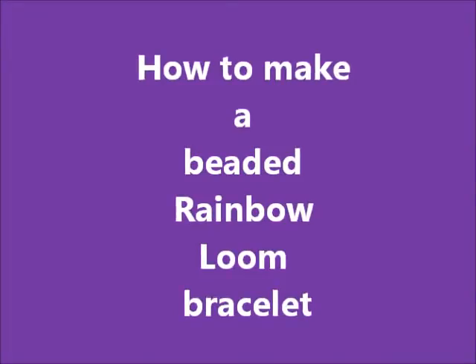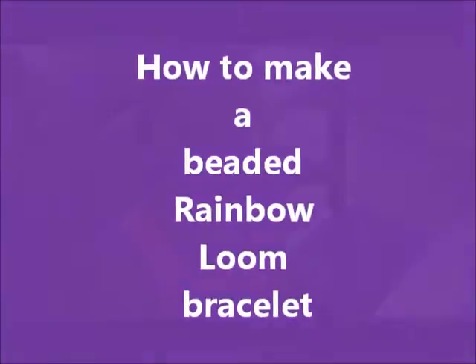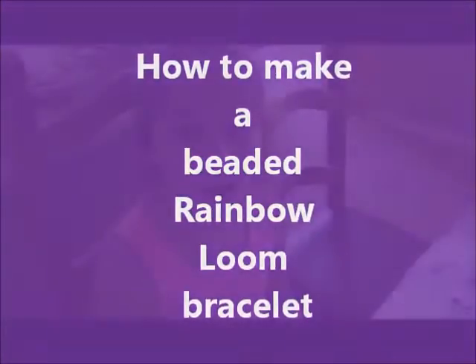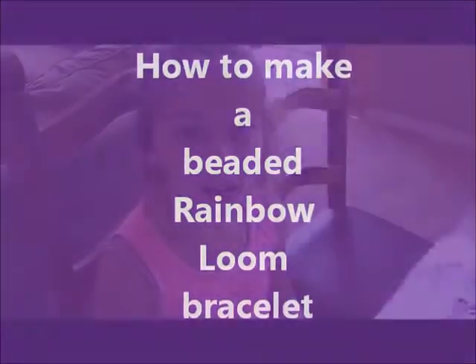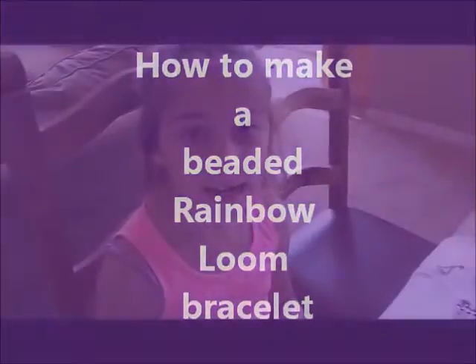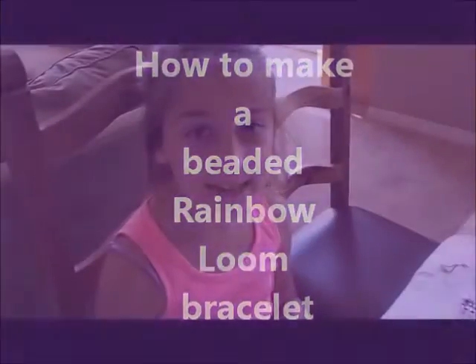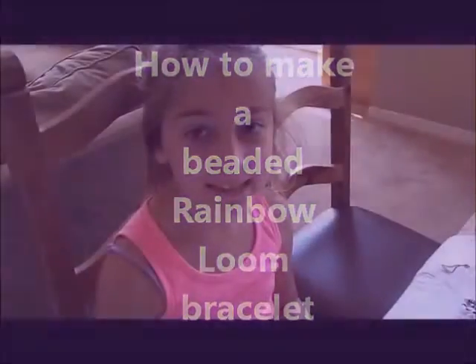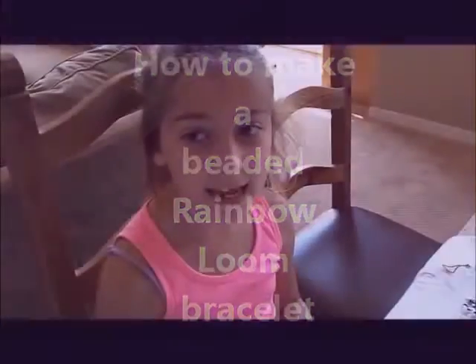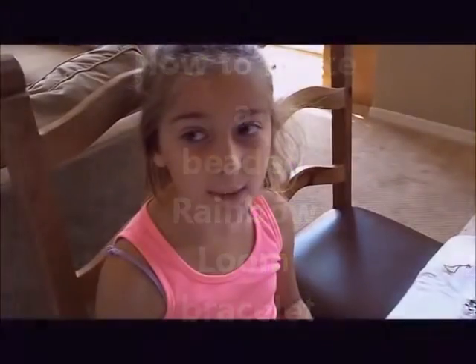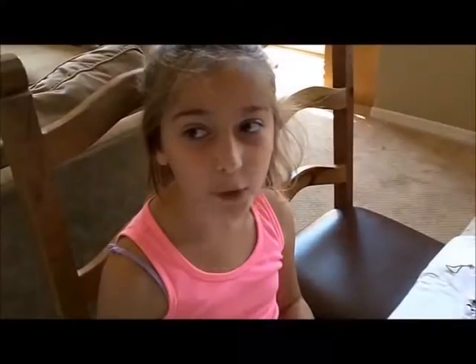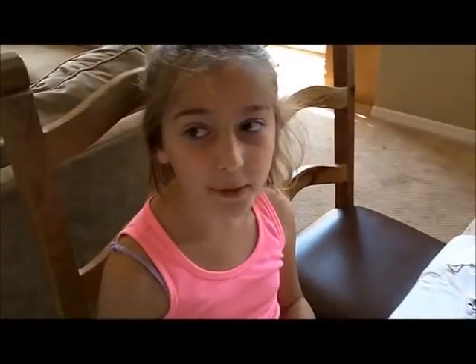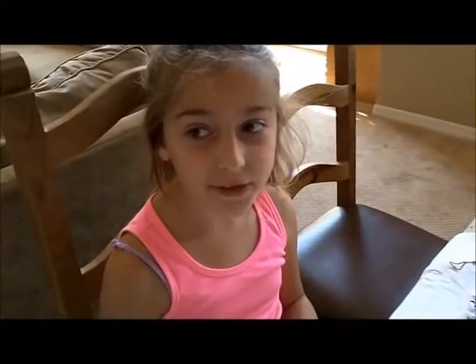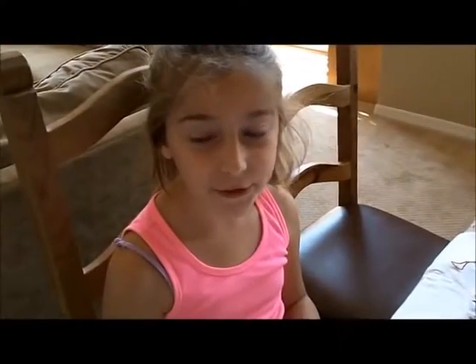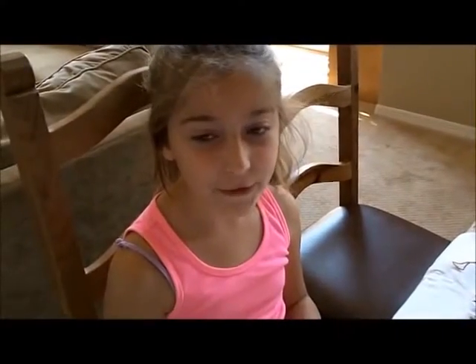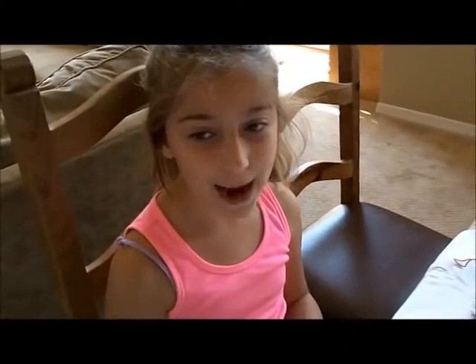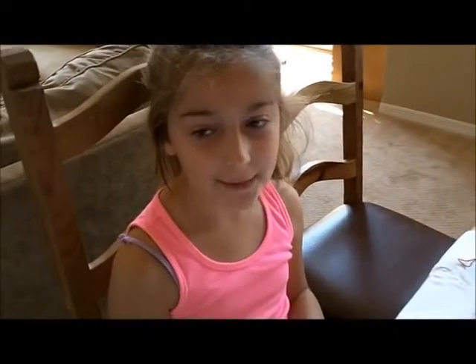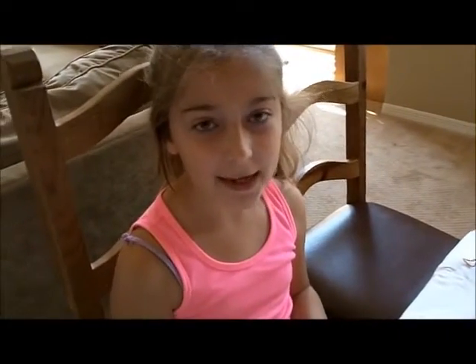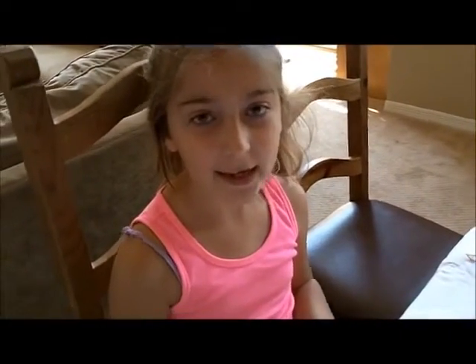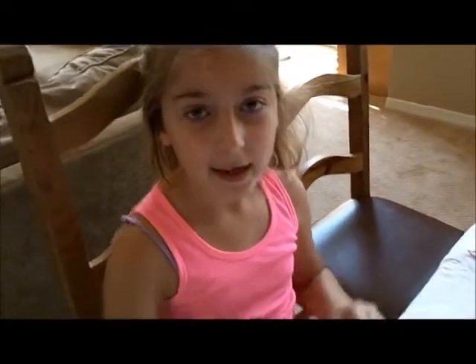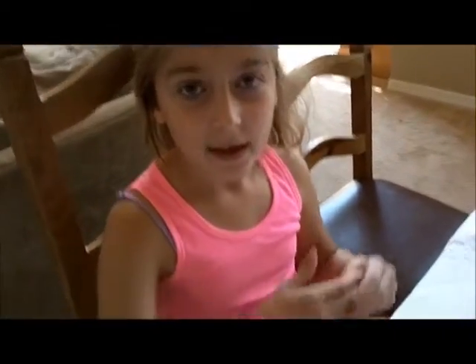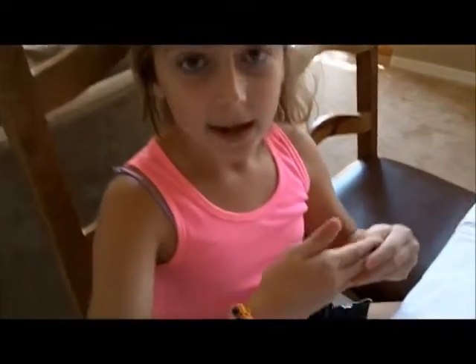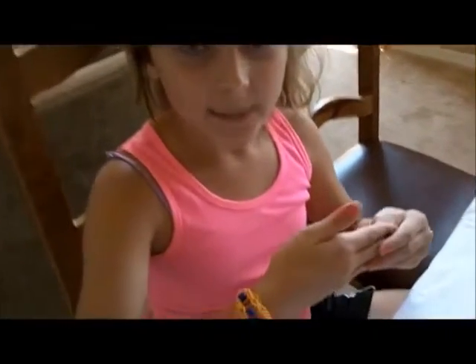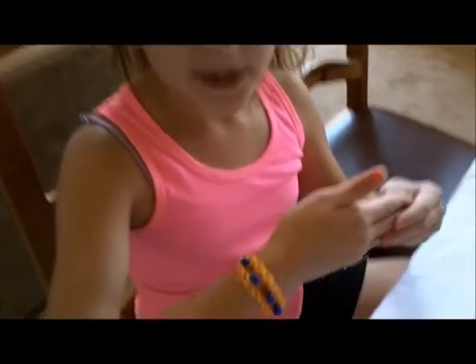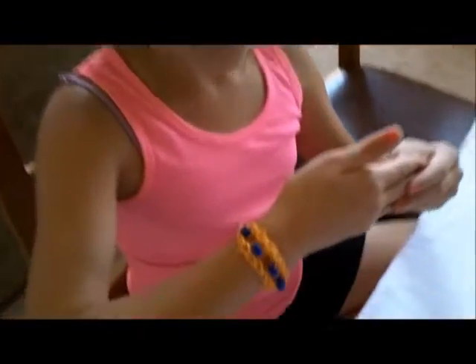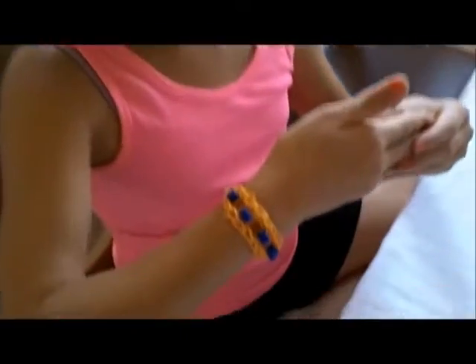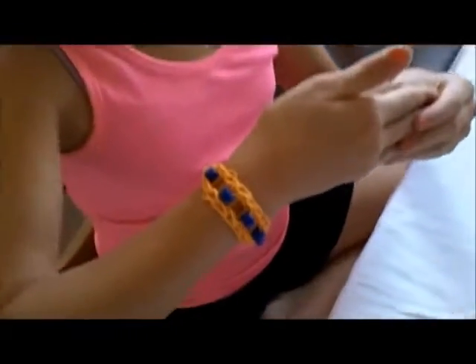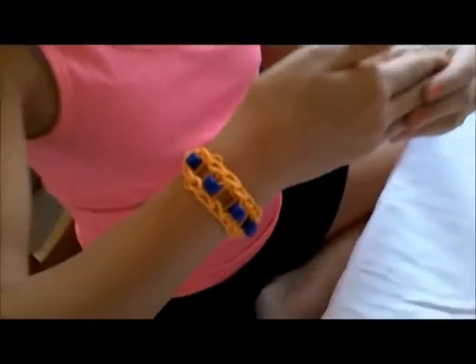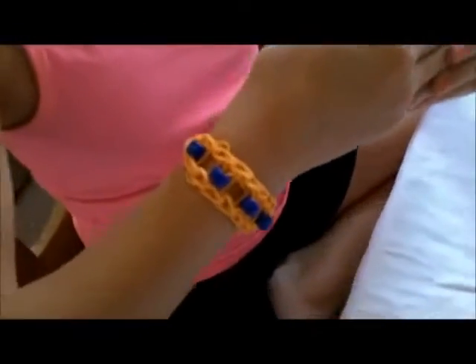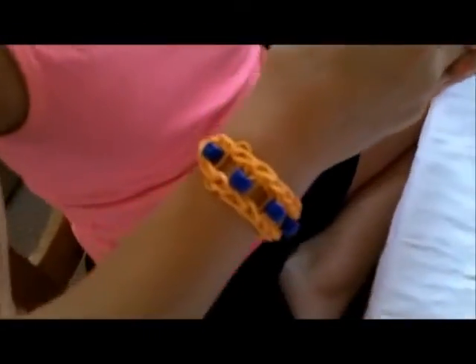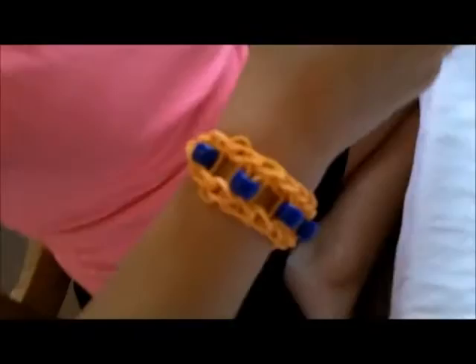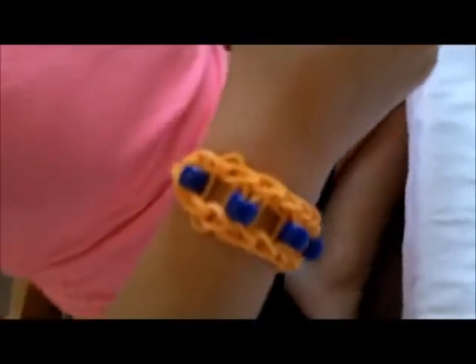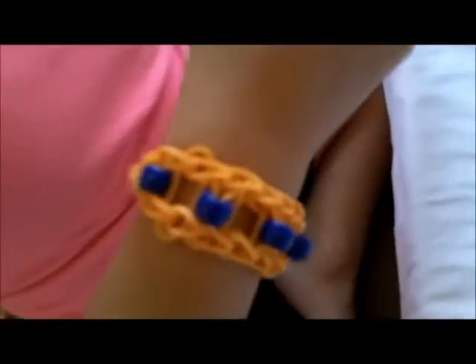Hi guys, today I'm going to be showing you how to make a beaded rainbow loom bracelet.